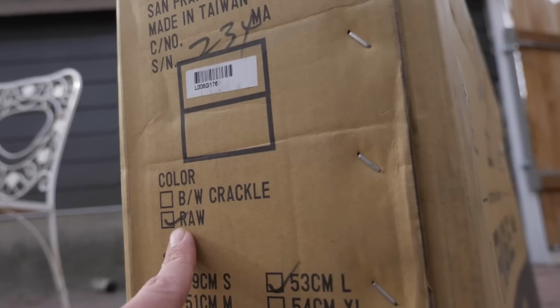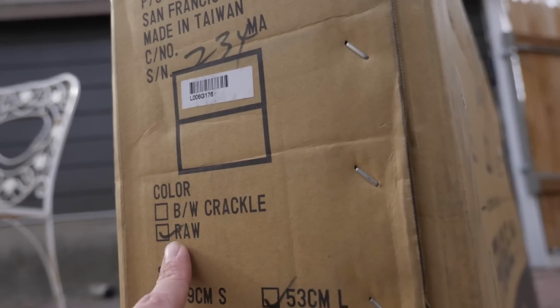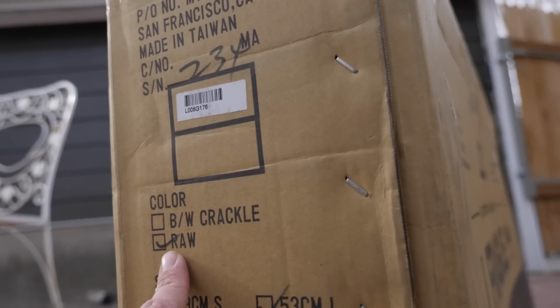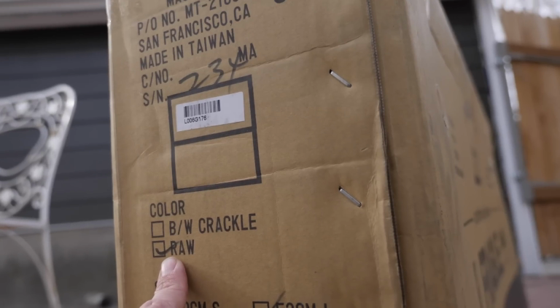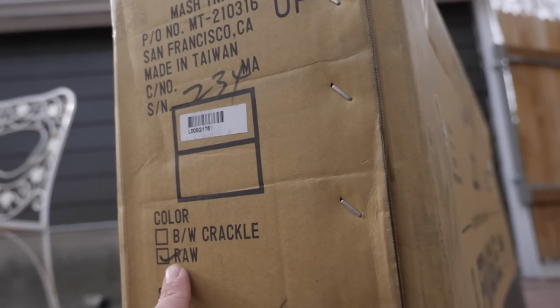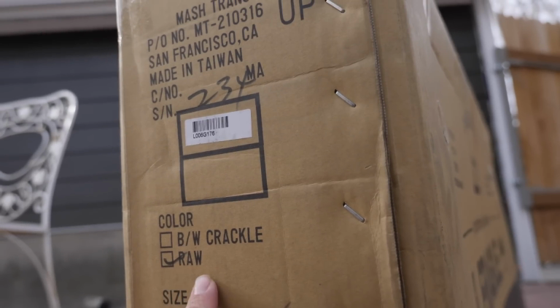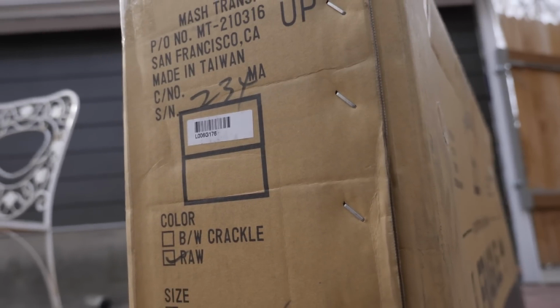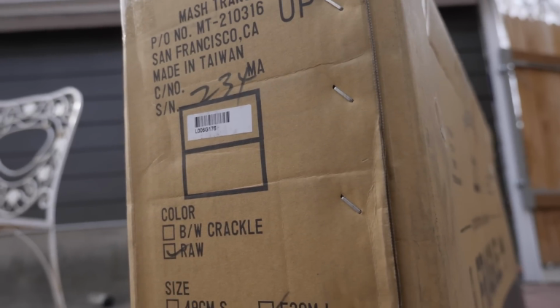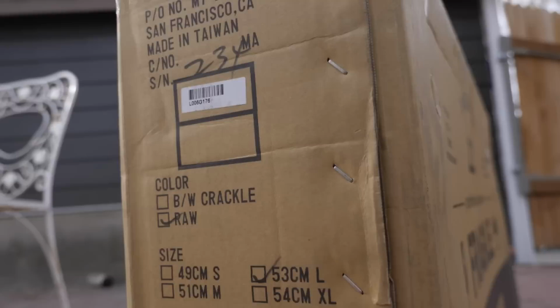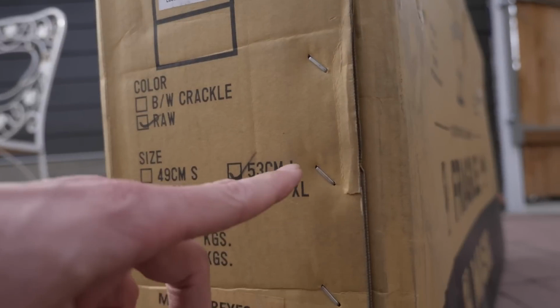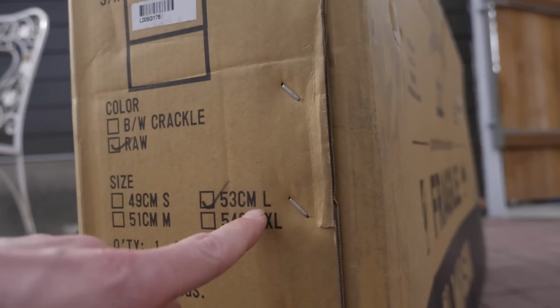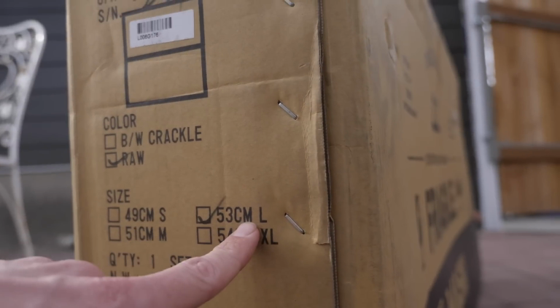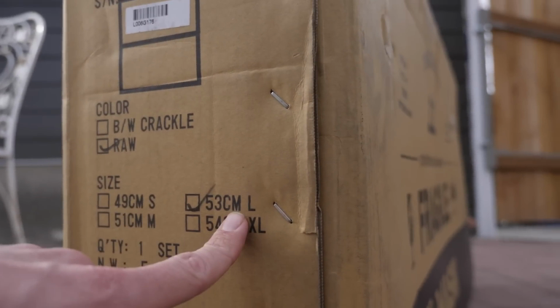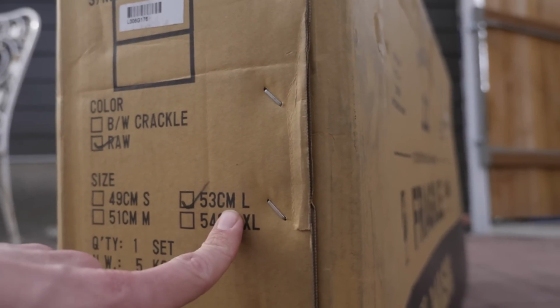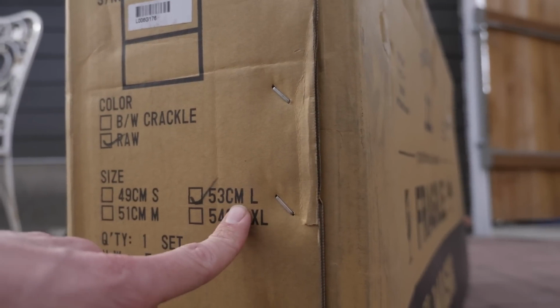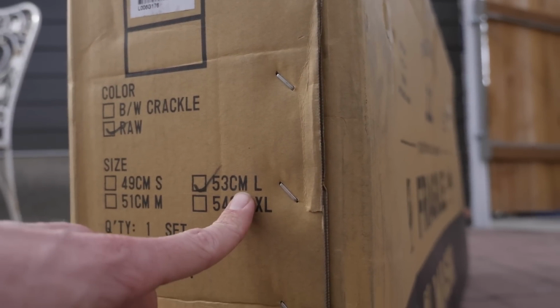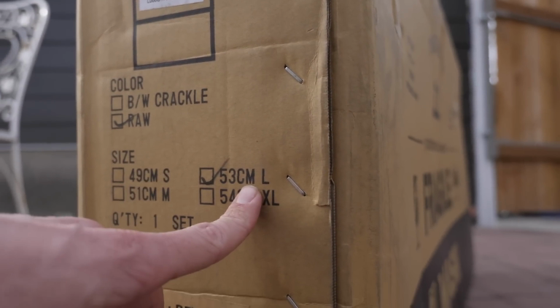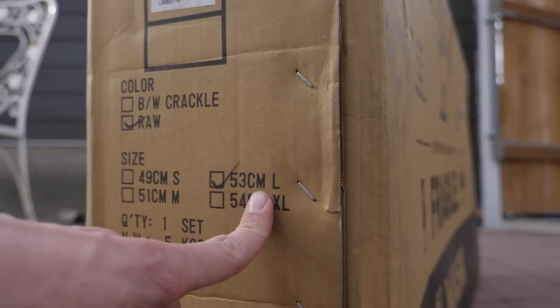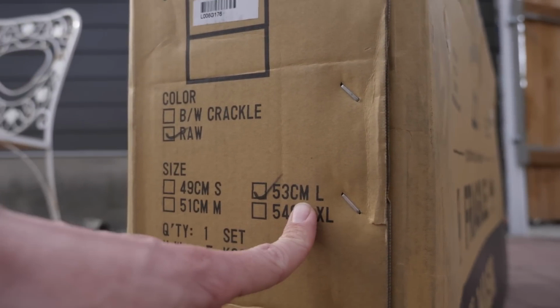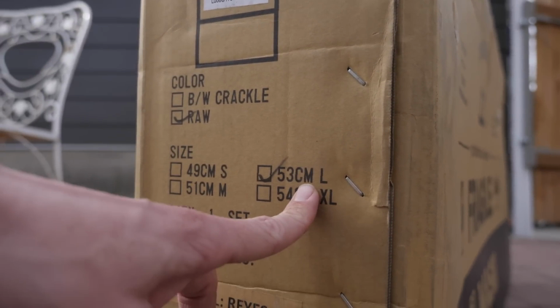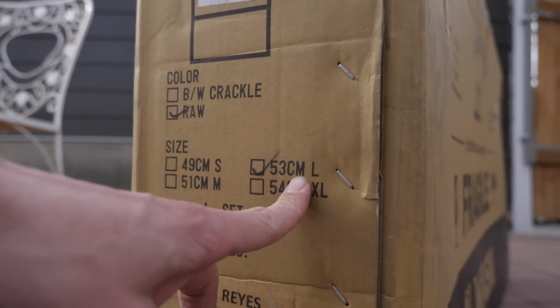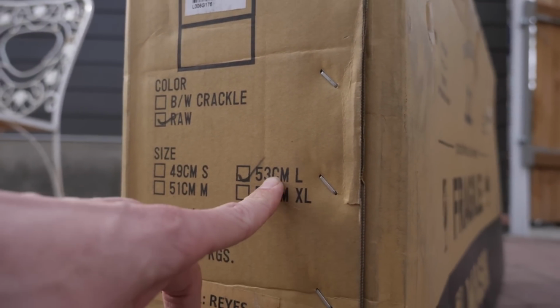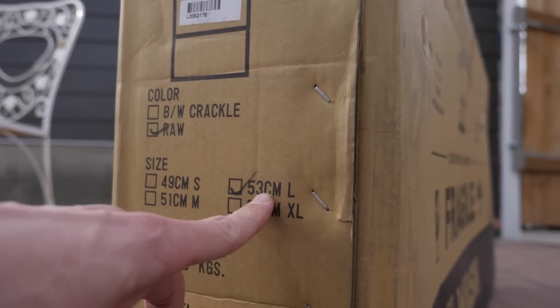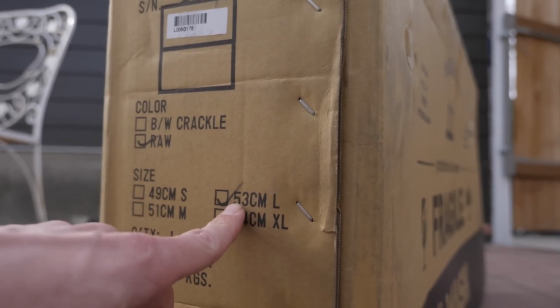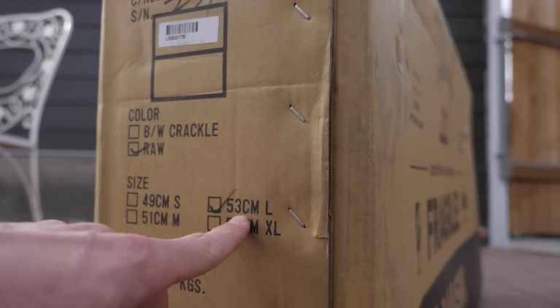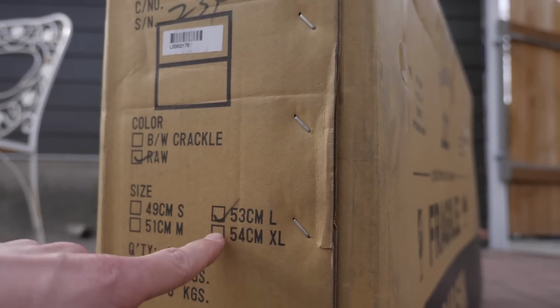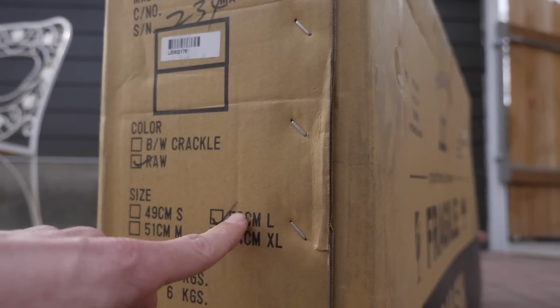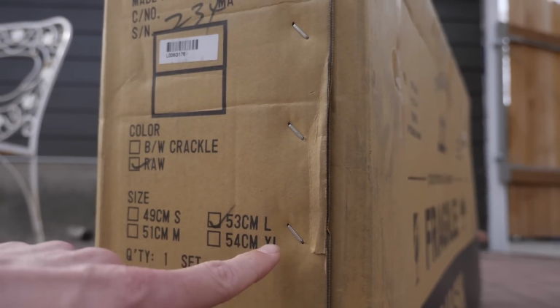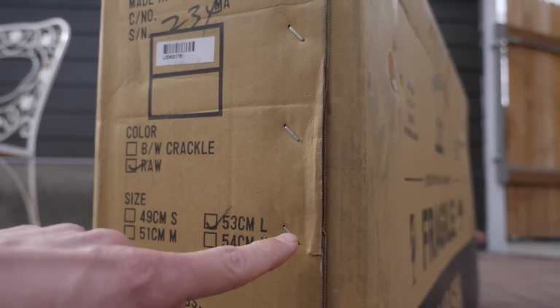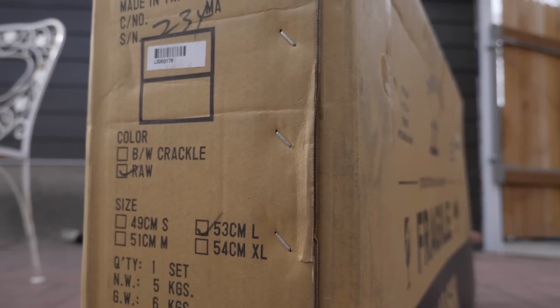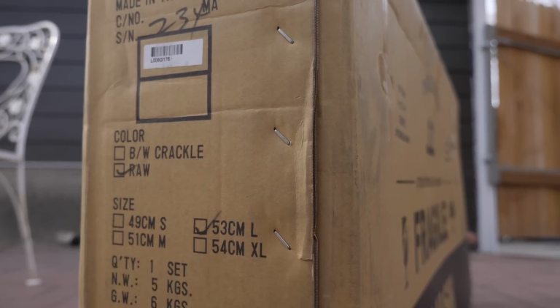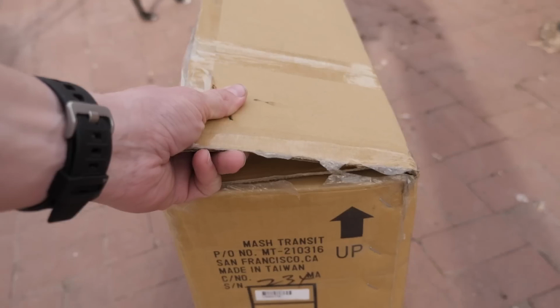Went with the raw finish, the size large 53, which is weird to call a size 53 a large.